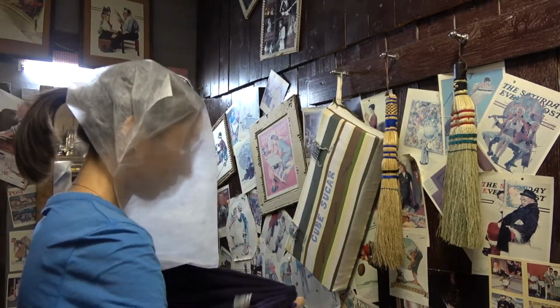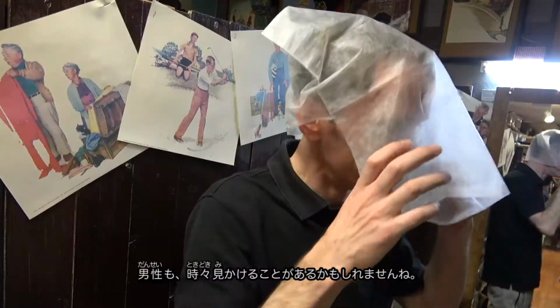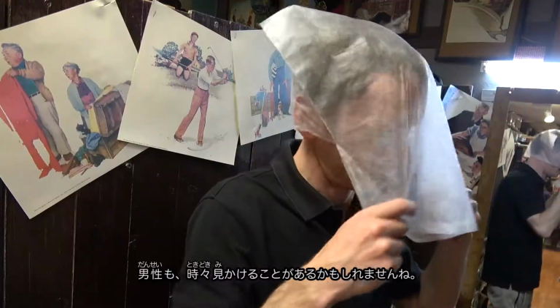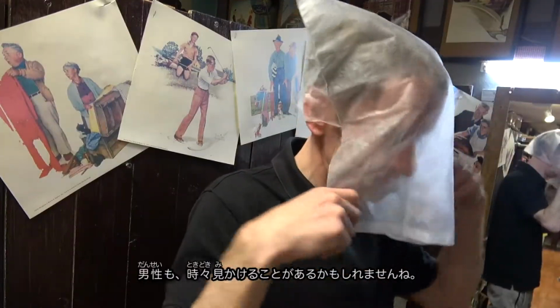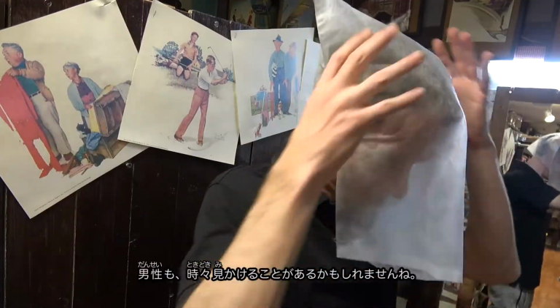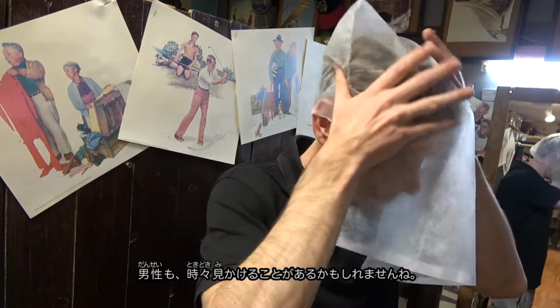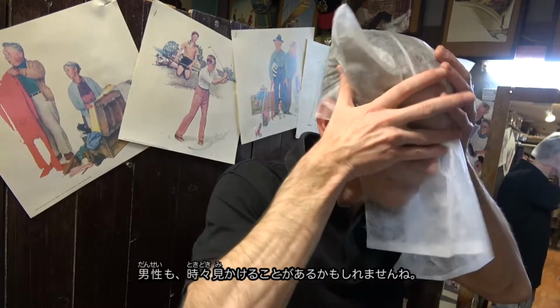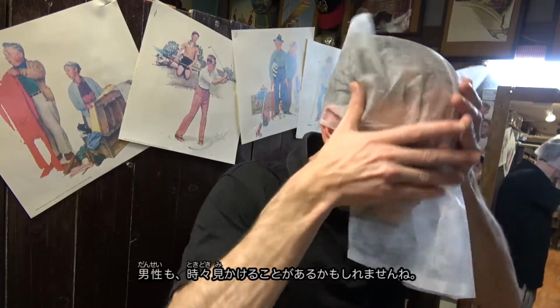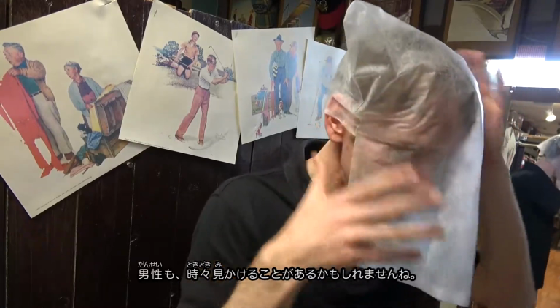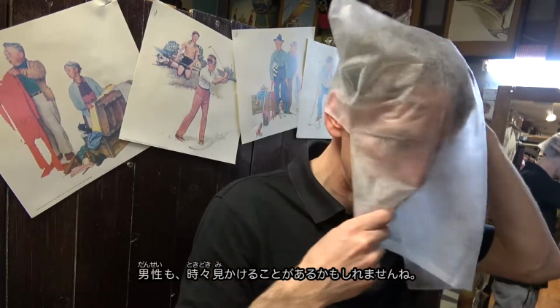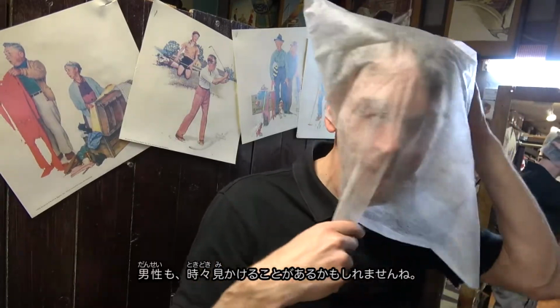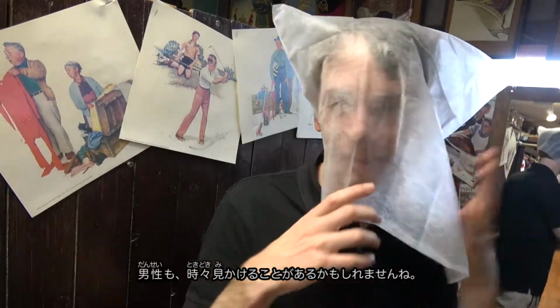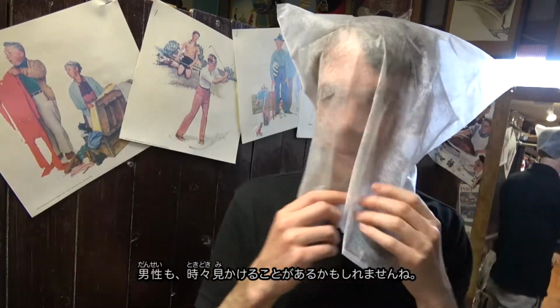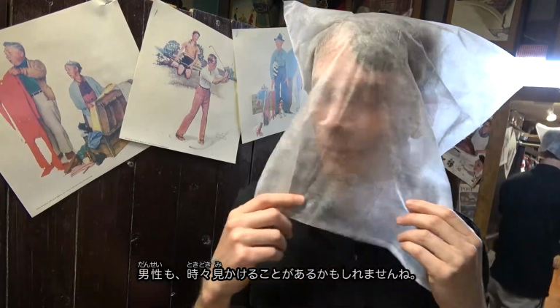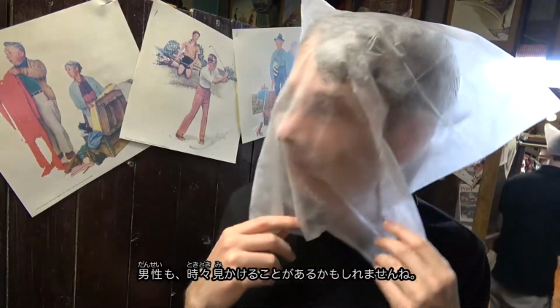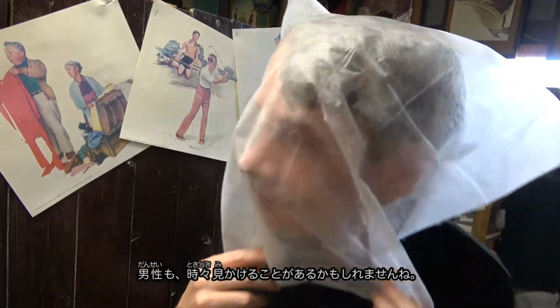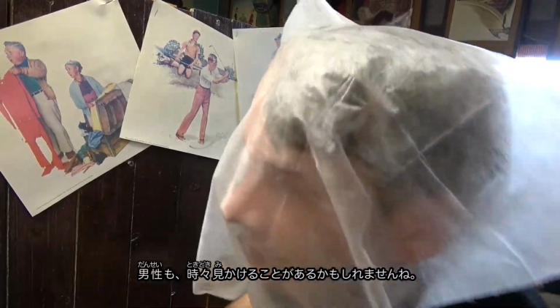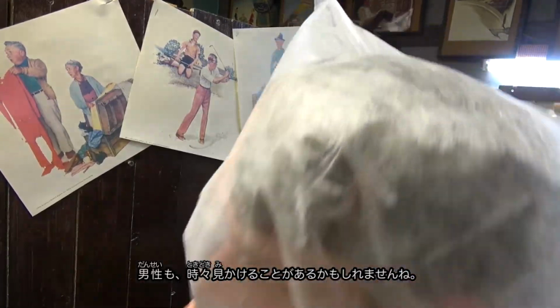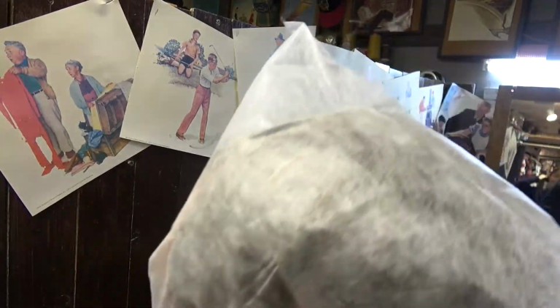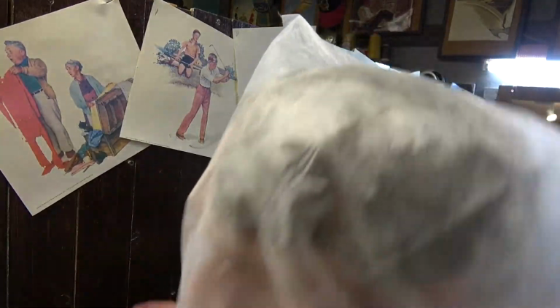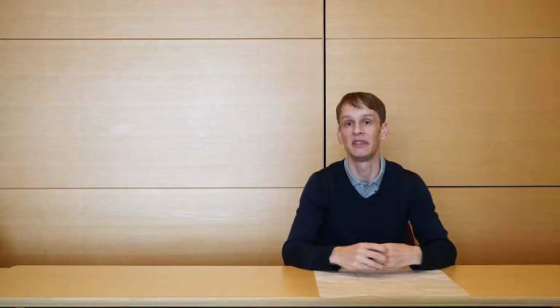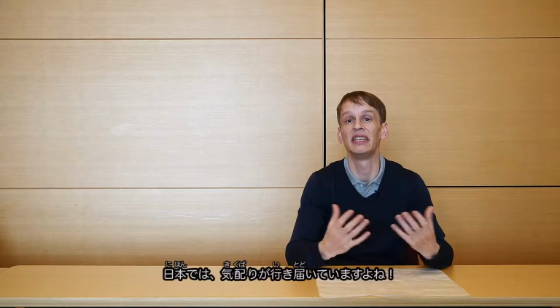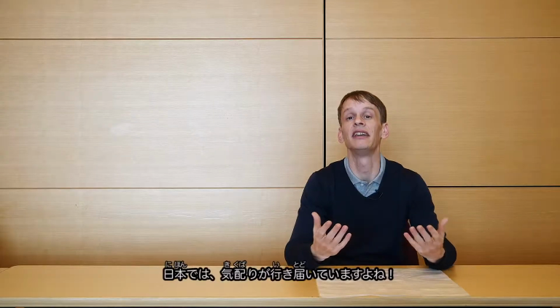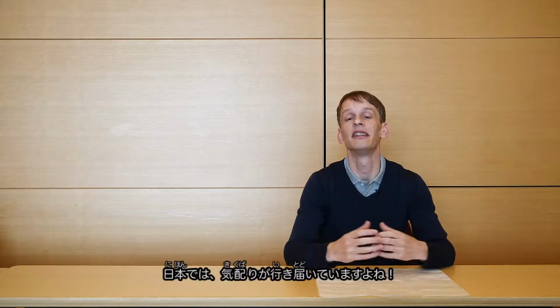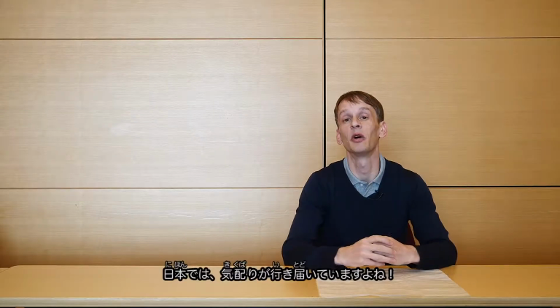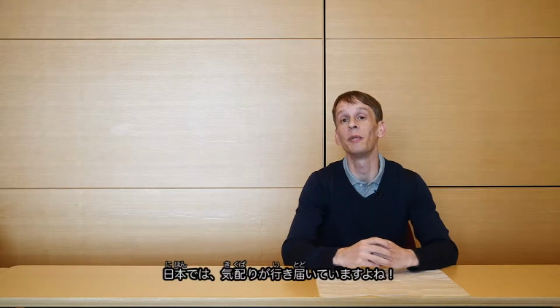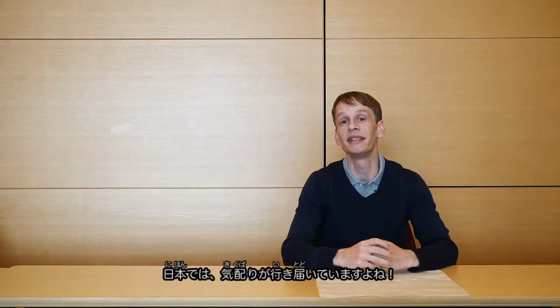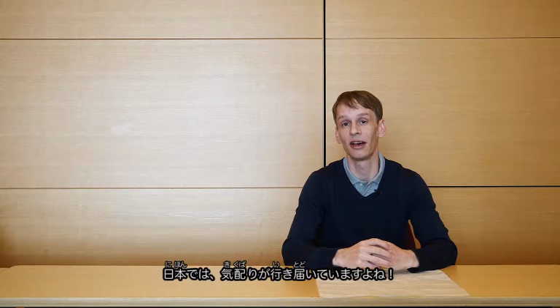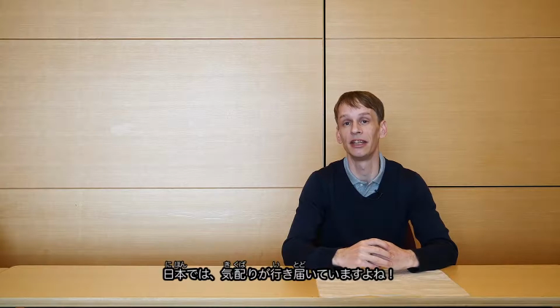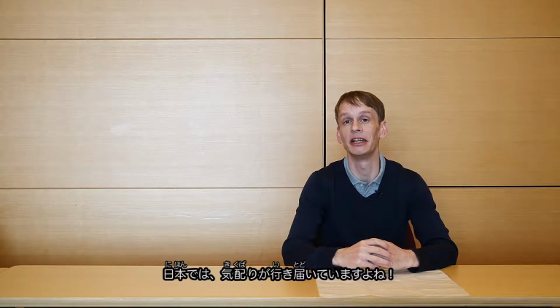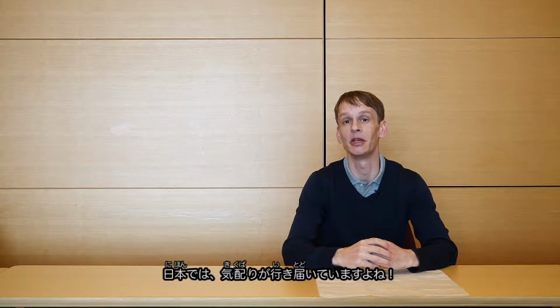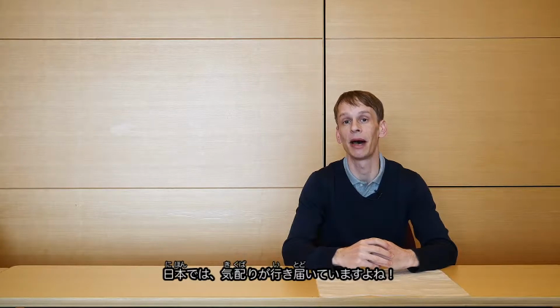Or those stores specifically for females. But again, male customers might also come across them from time to time. They've got all bases covered here in Japan.